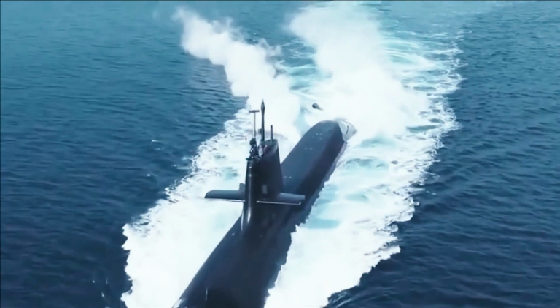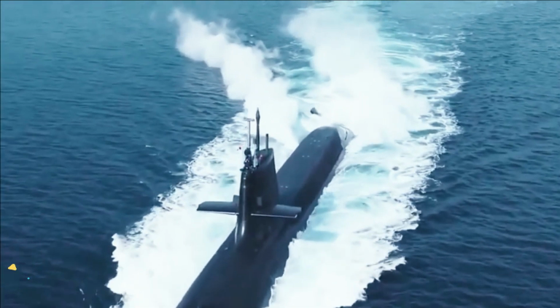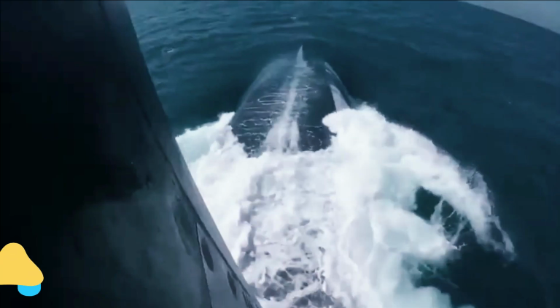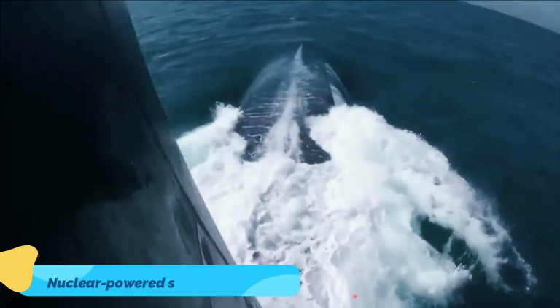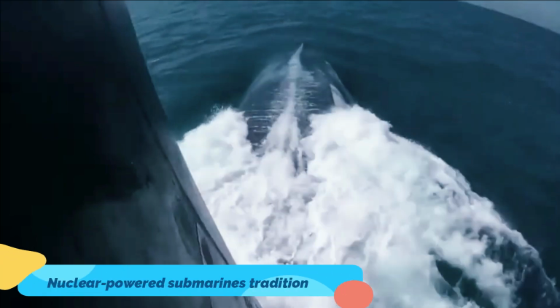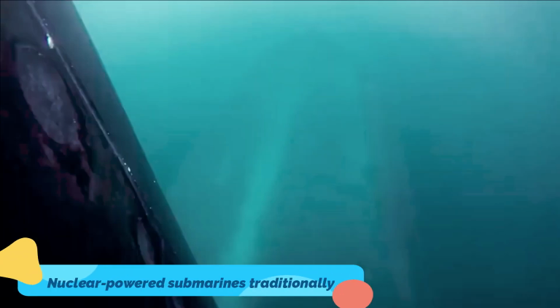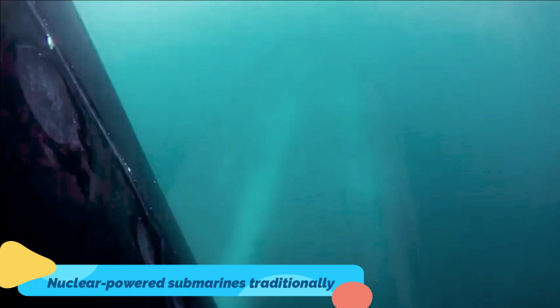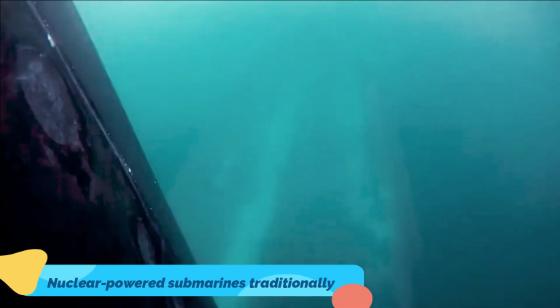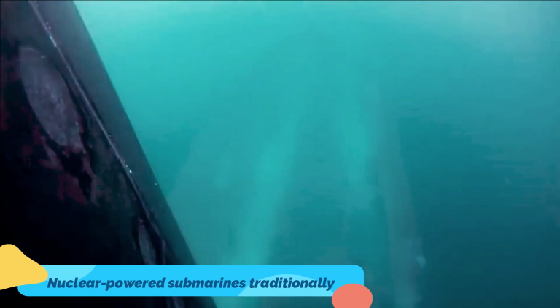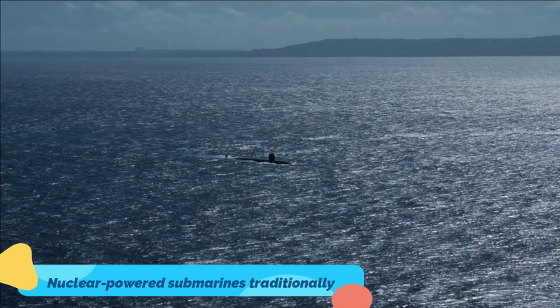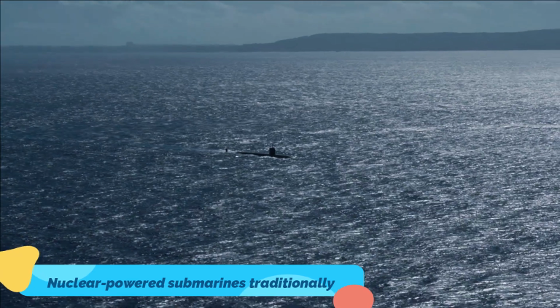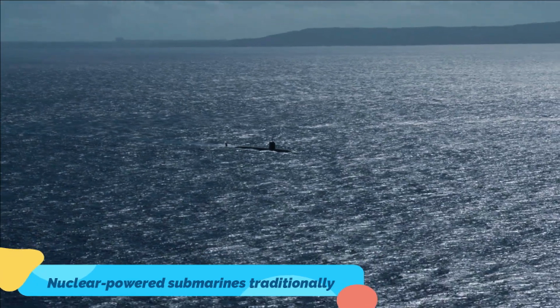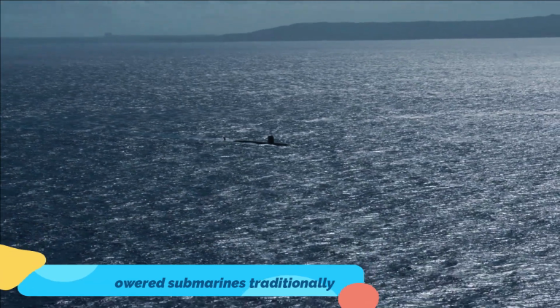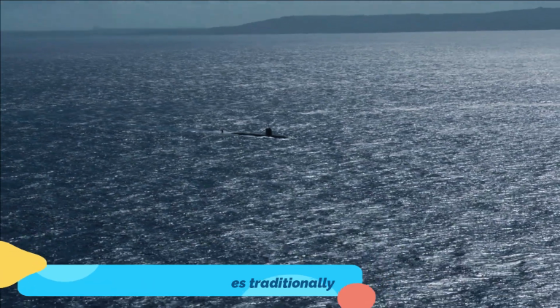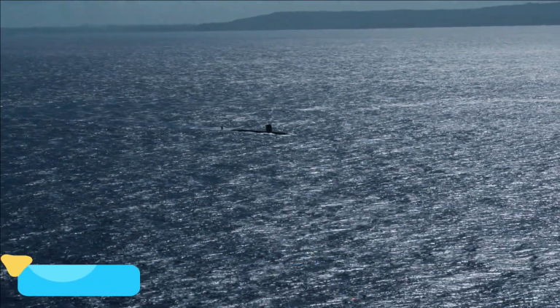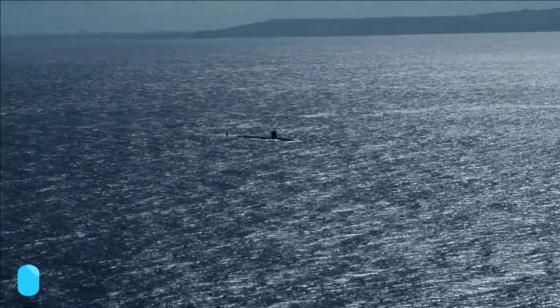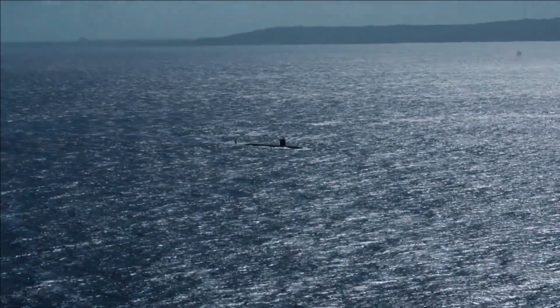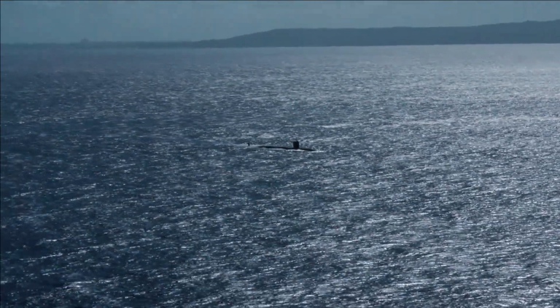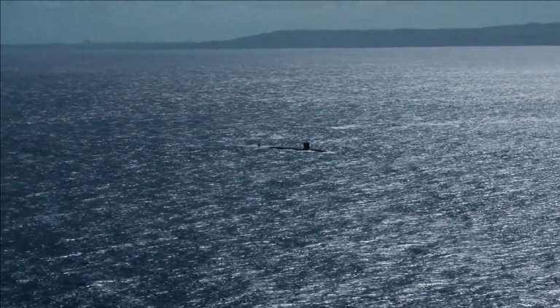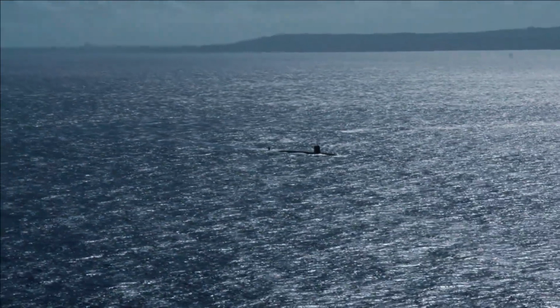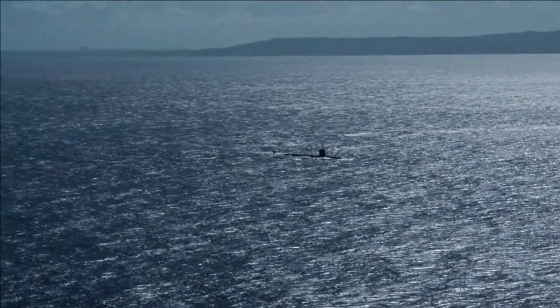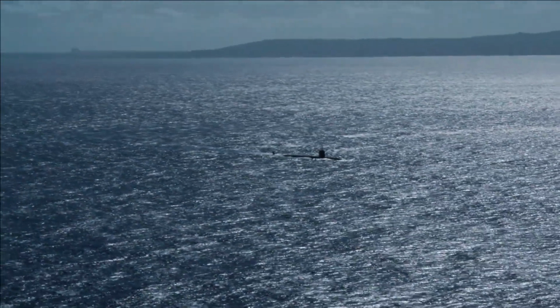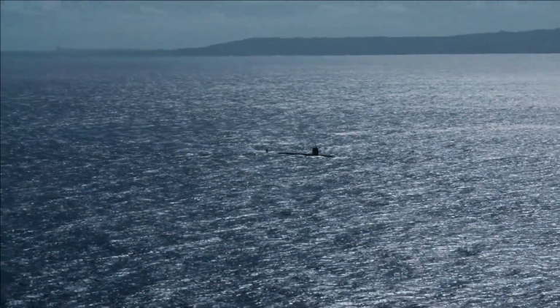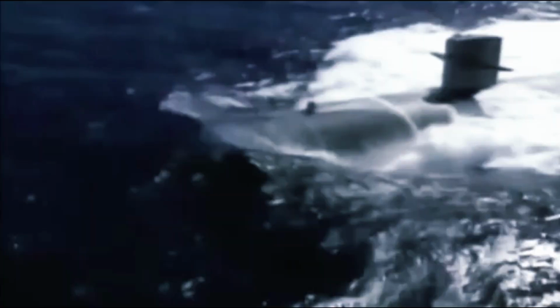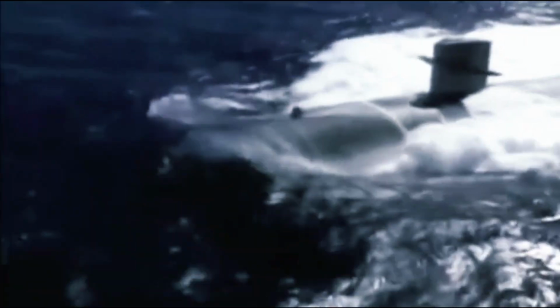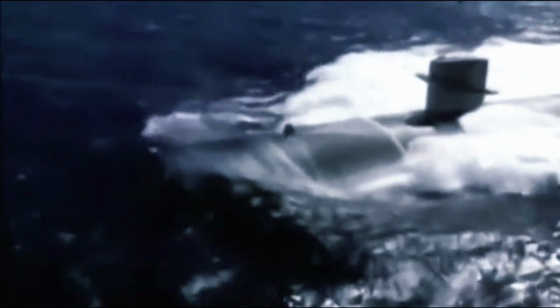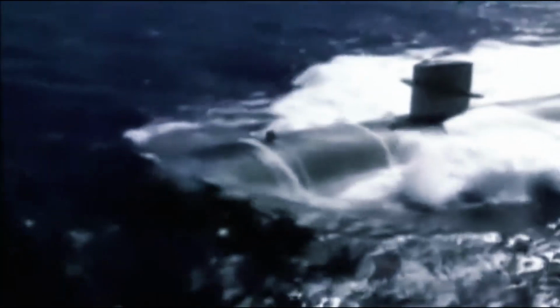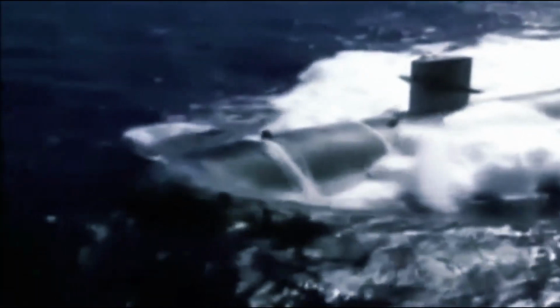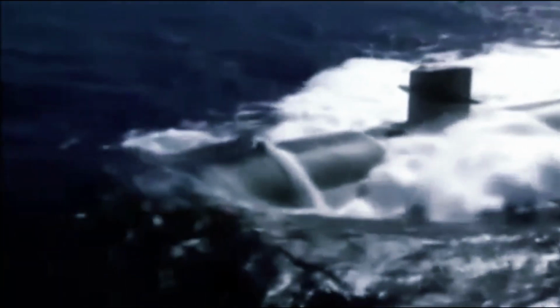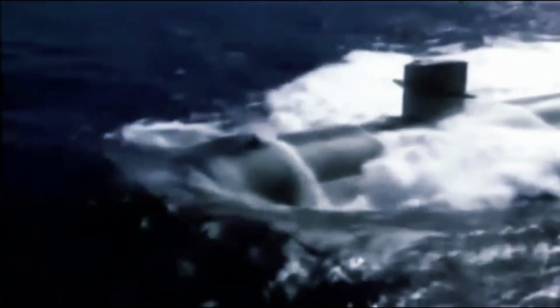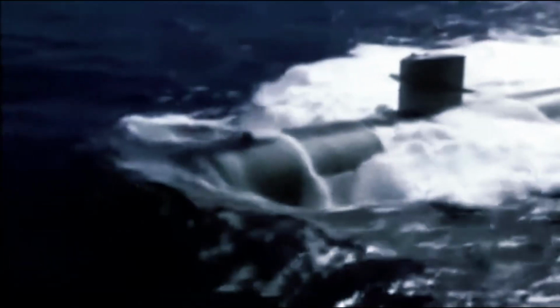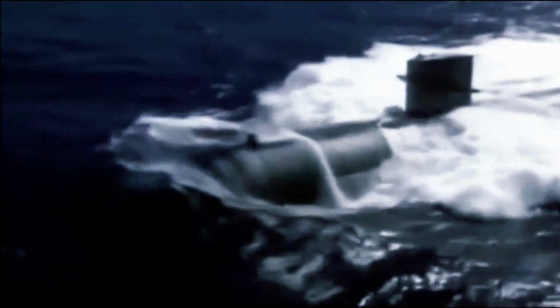Nuclear-powered submarines have traditionally held a decisive edge in endurance, stealth and speed over cheaper diesel submarines.